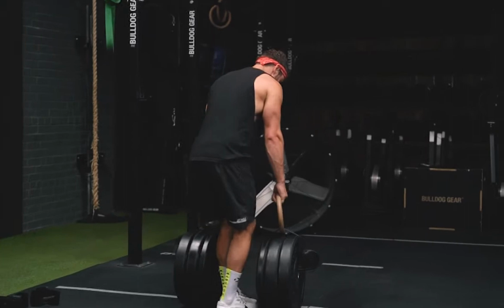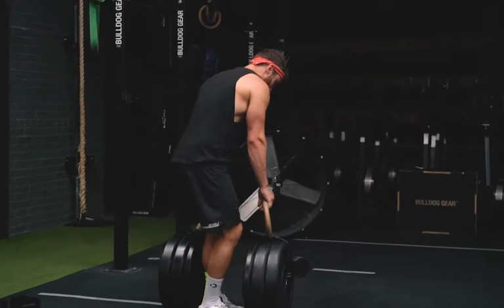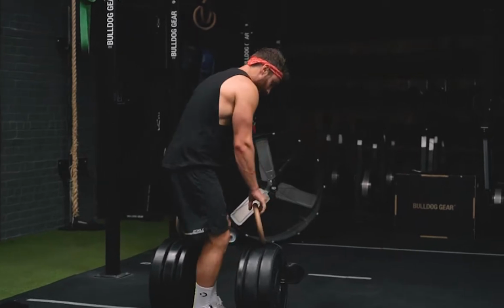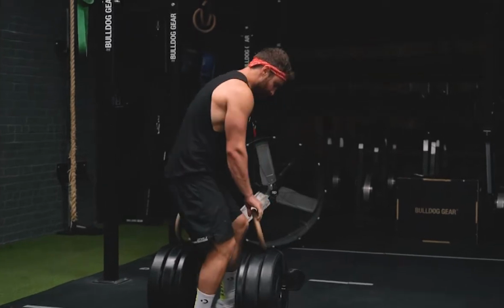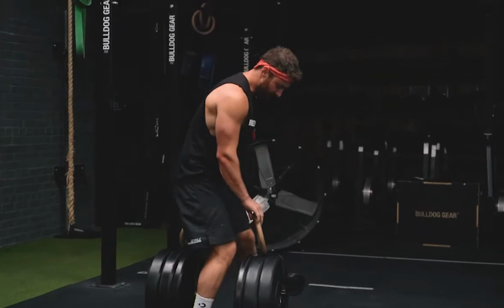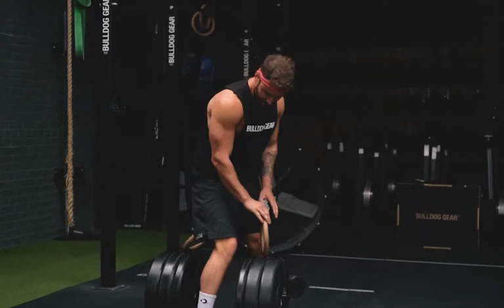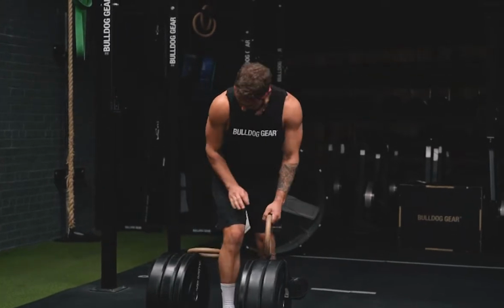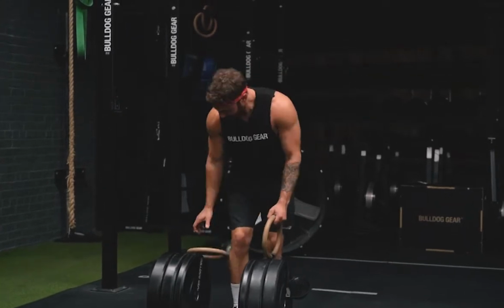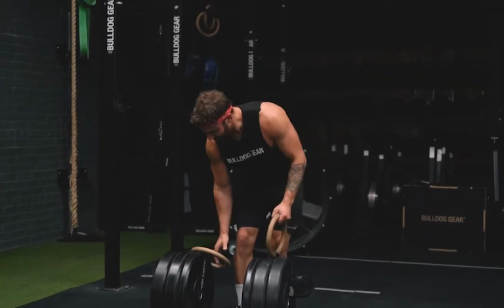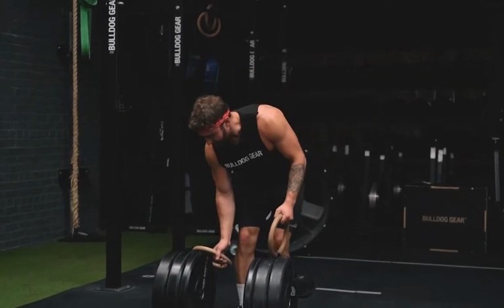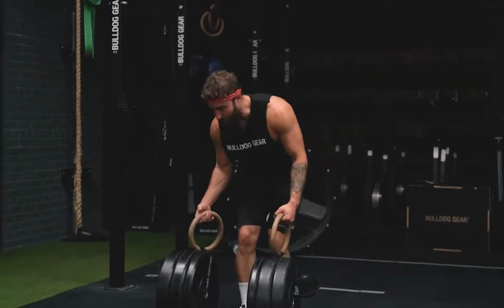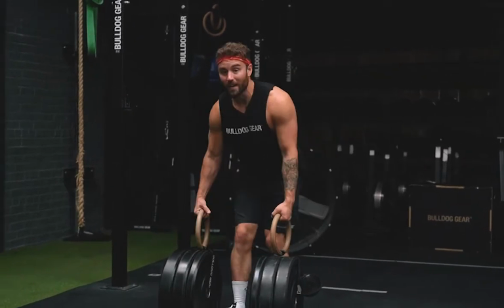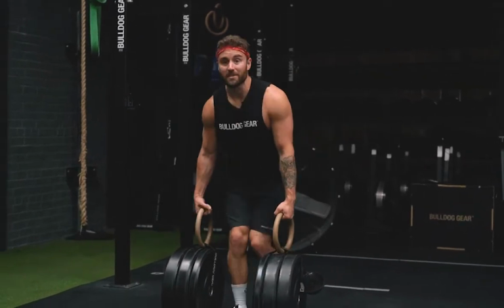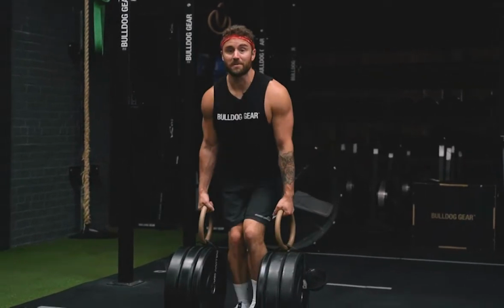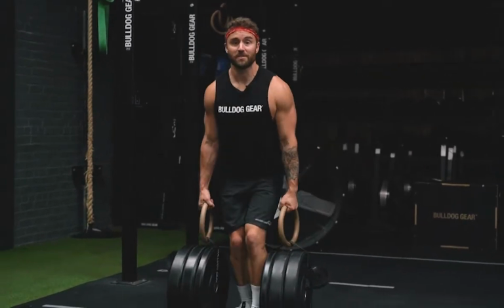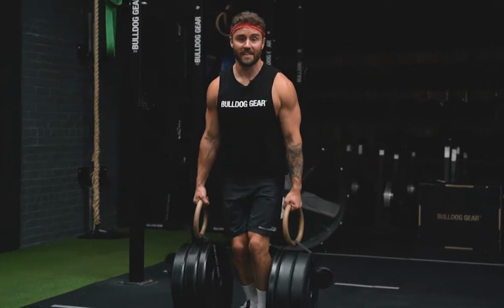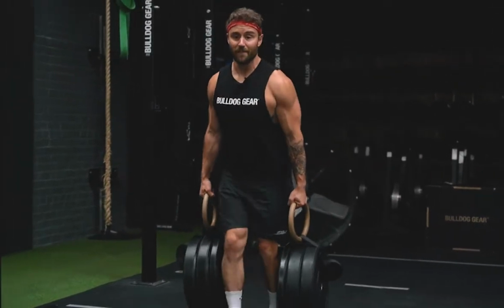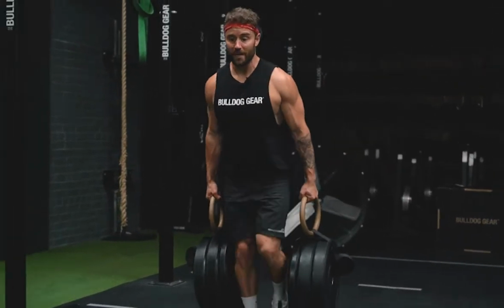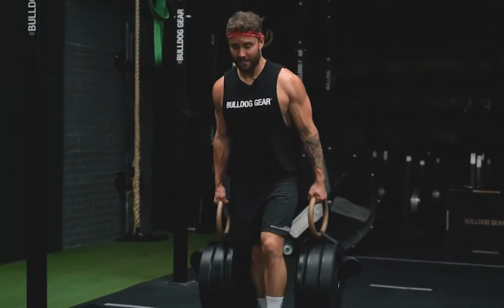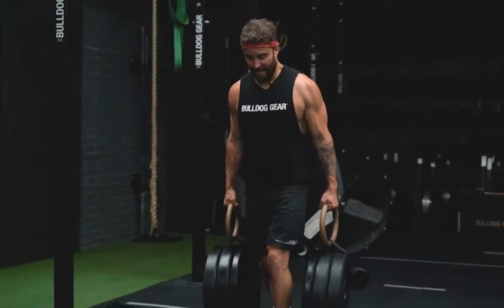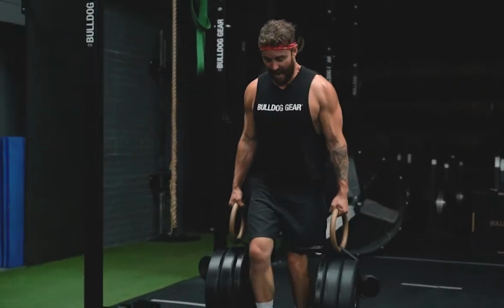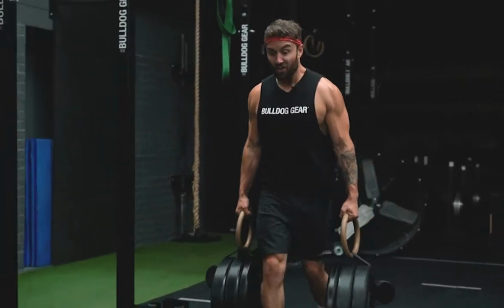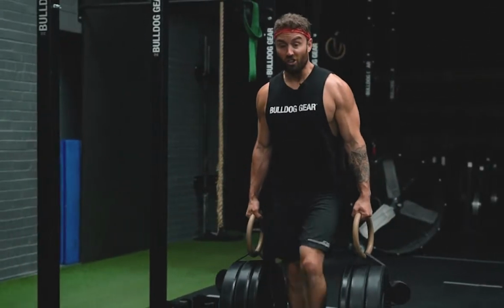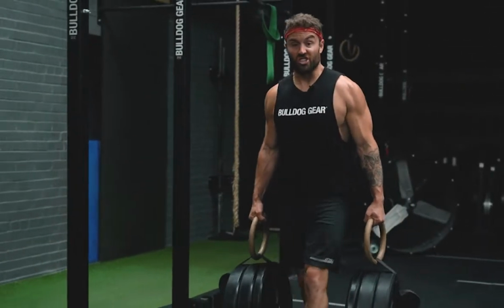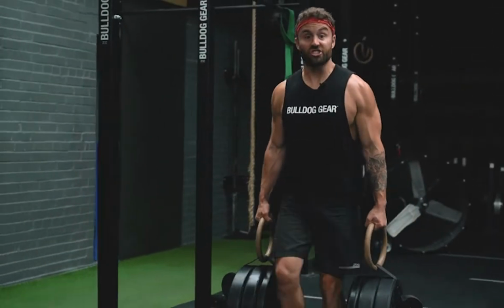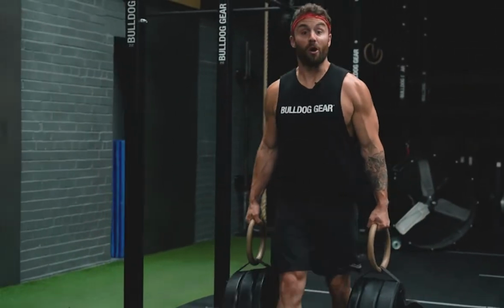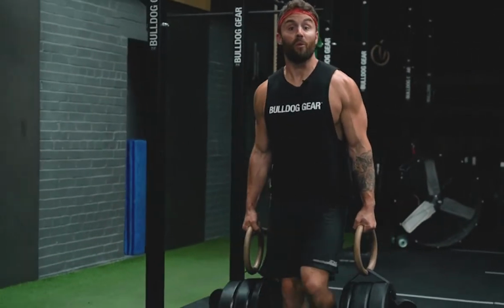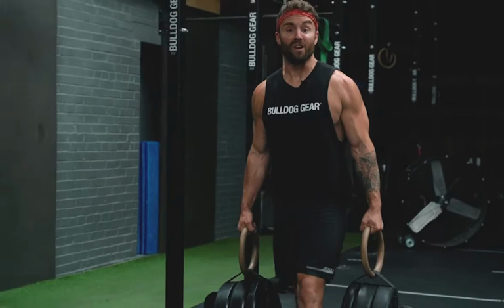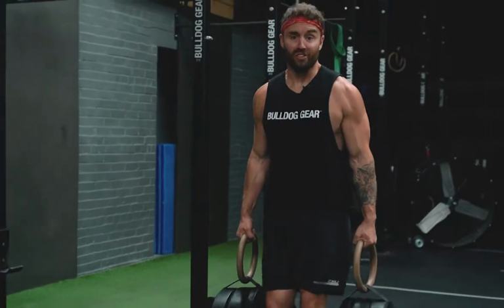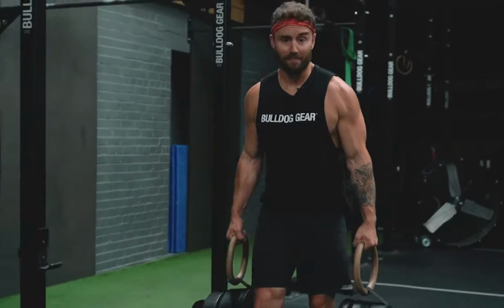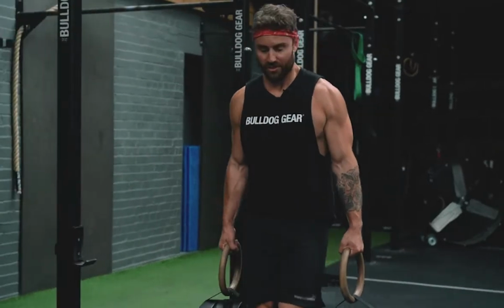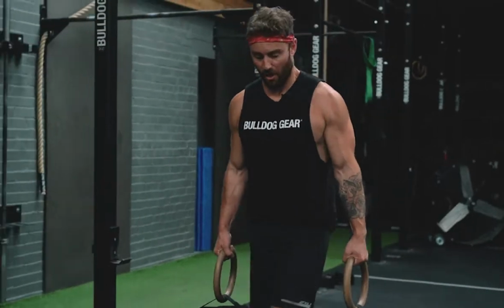What this allows you to do is work up to some seriously heavy weights and not just stop where your dumbbells stop.